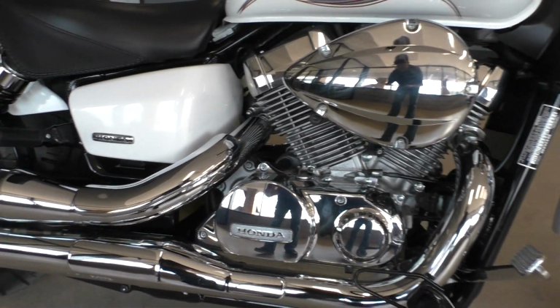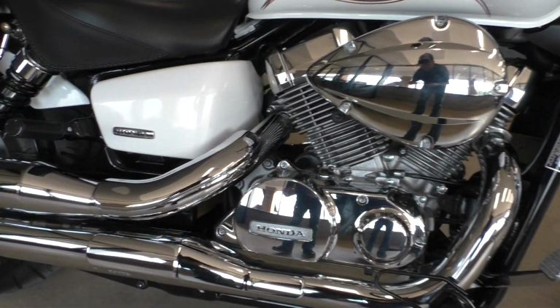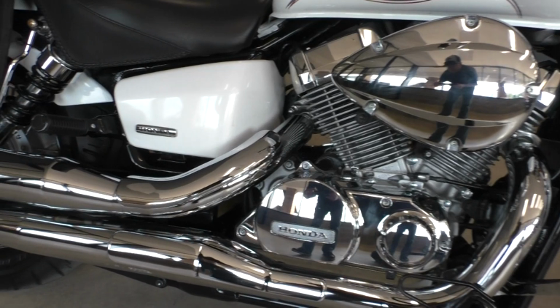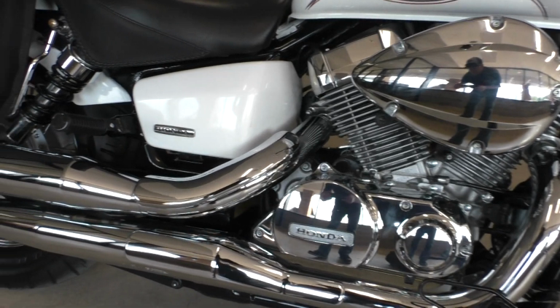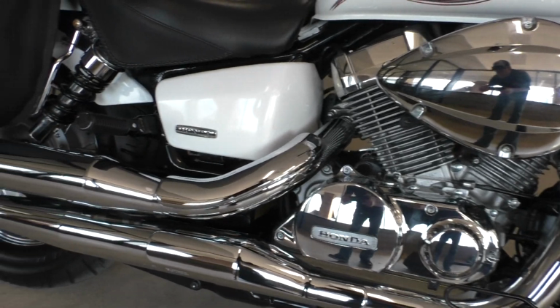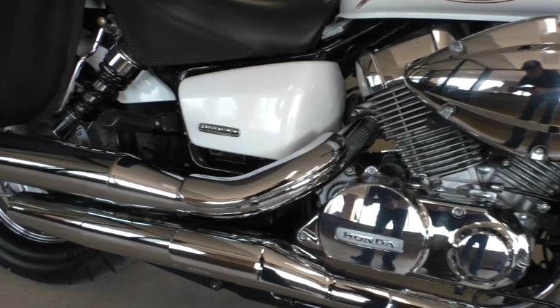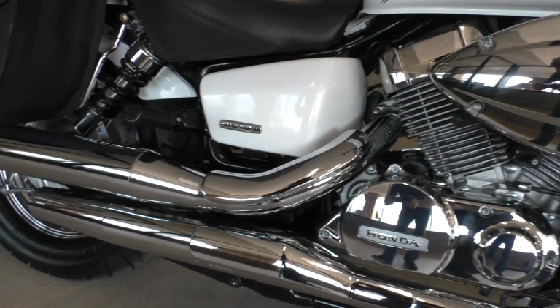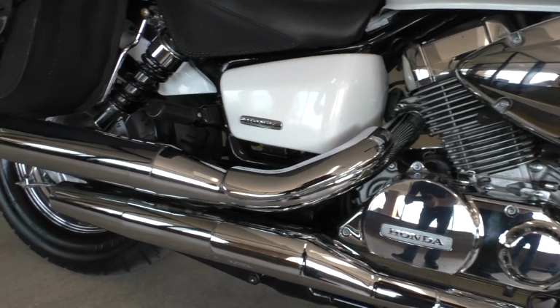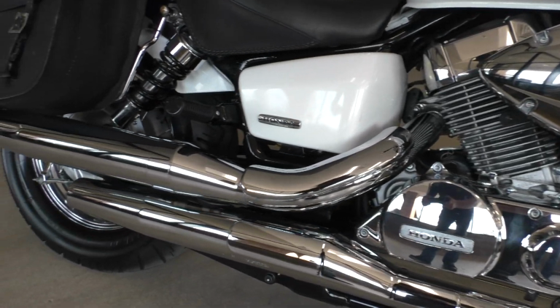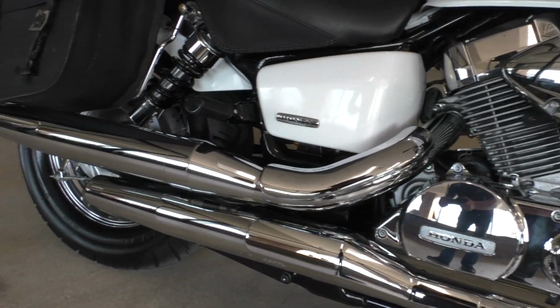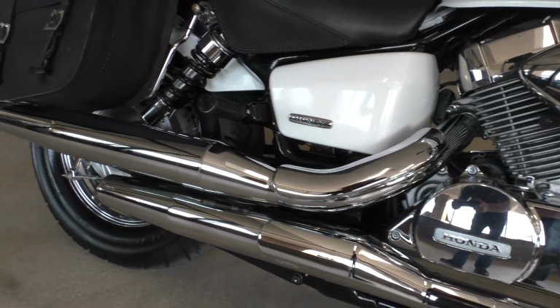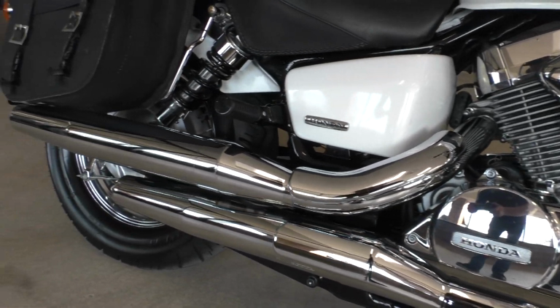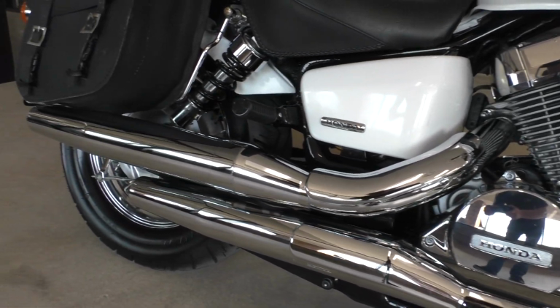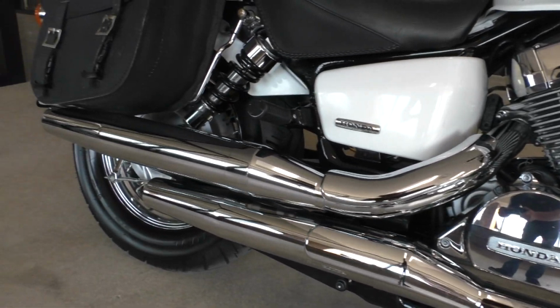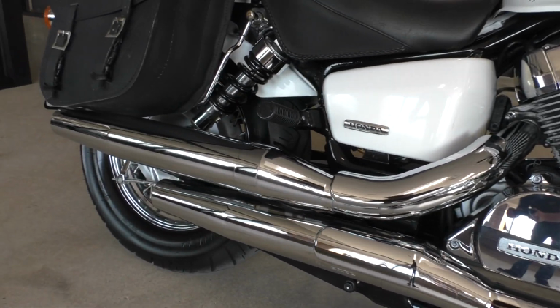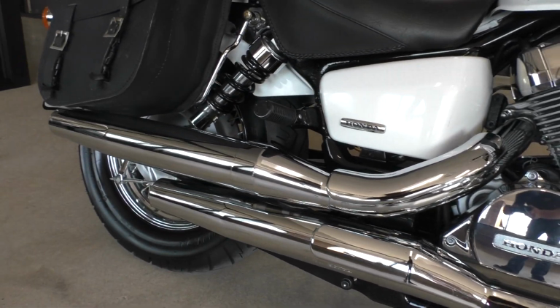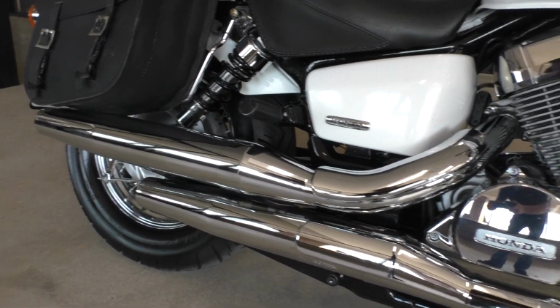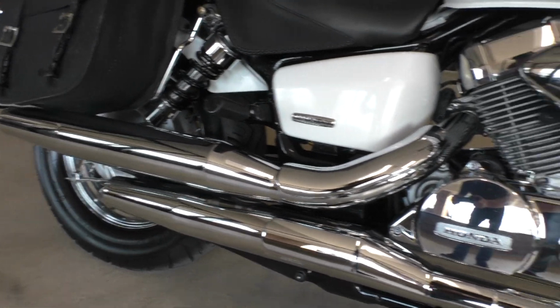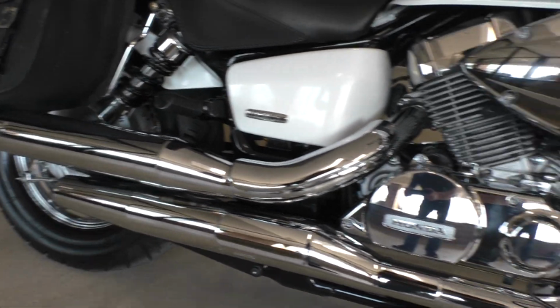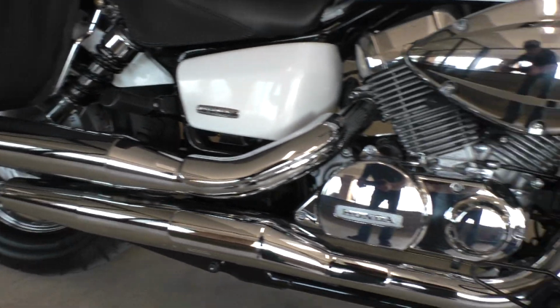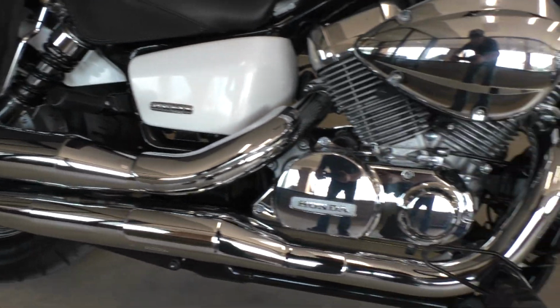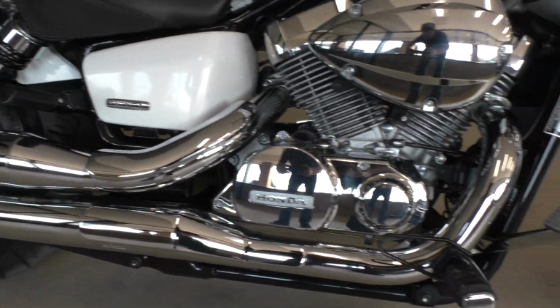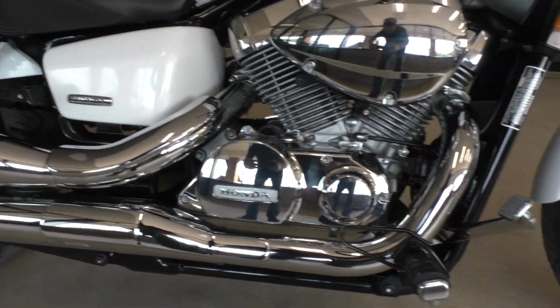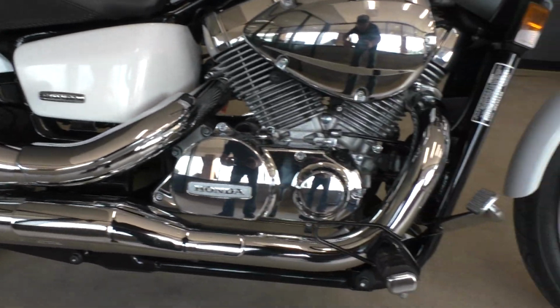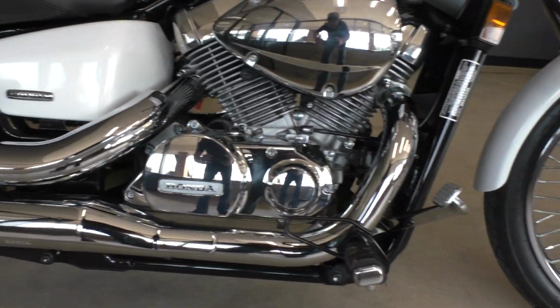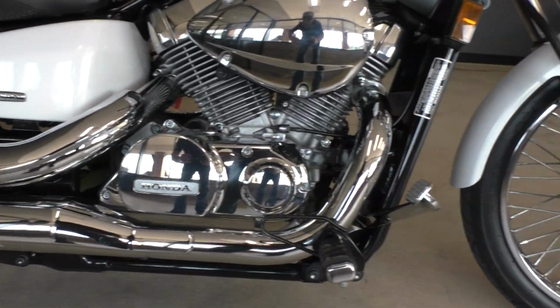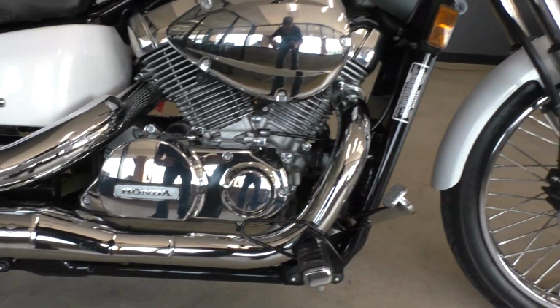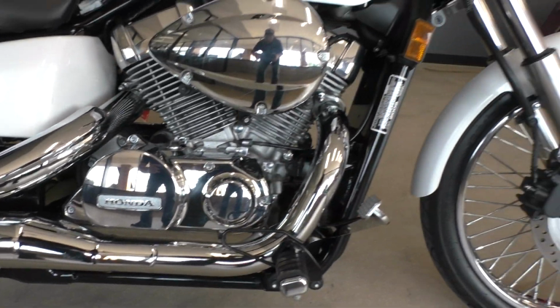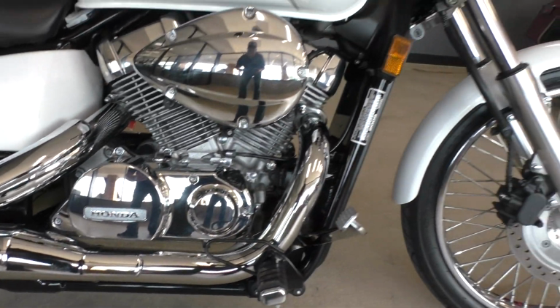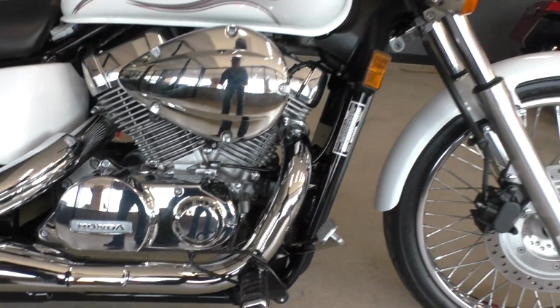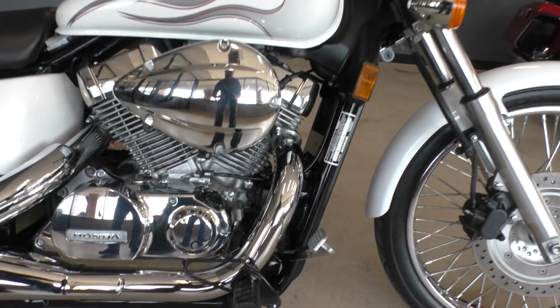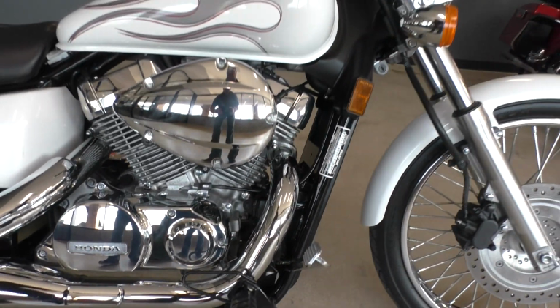Bike runs great. Got the chrome staggered pipes, it's got forward controls.